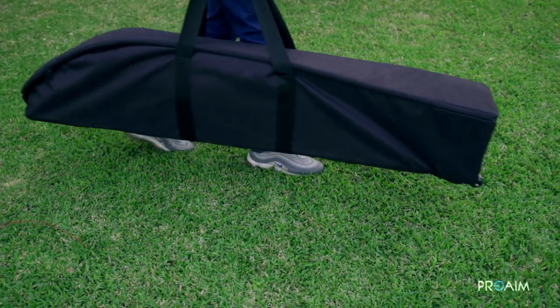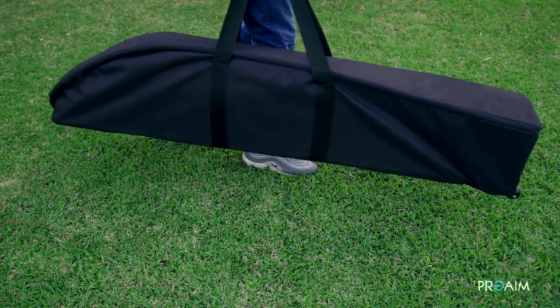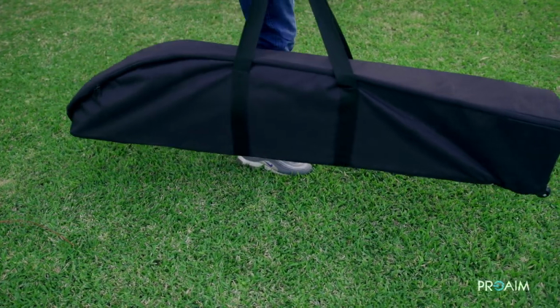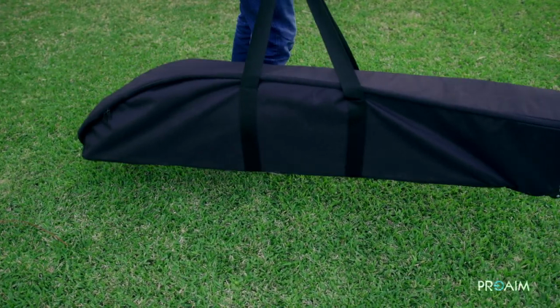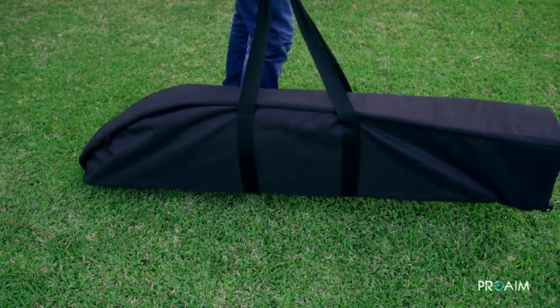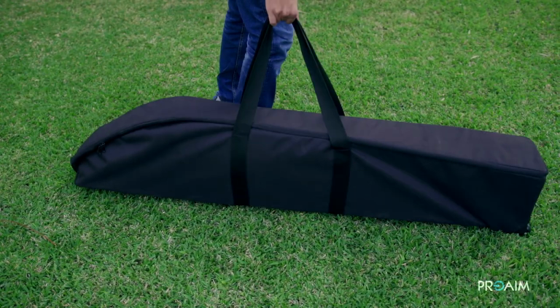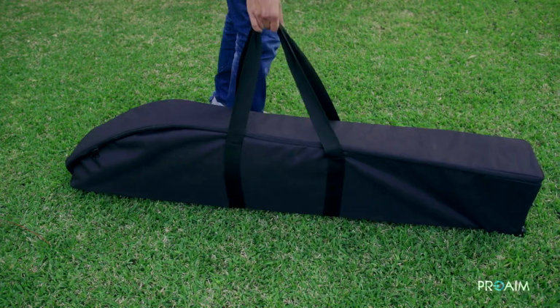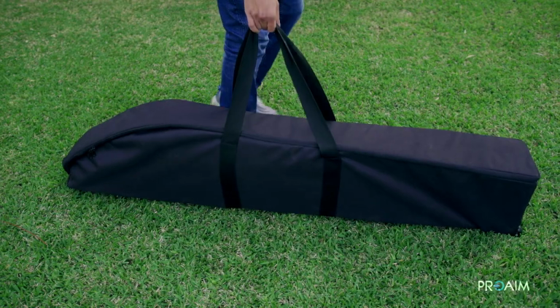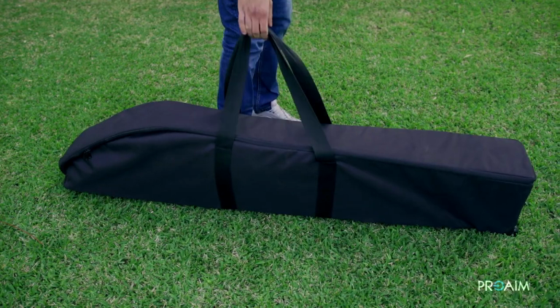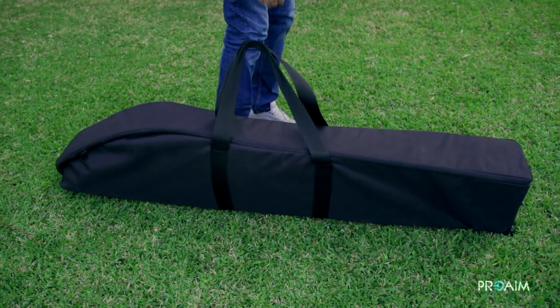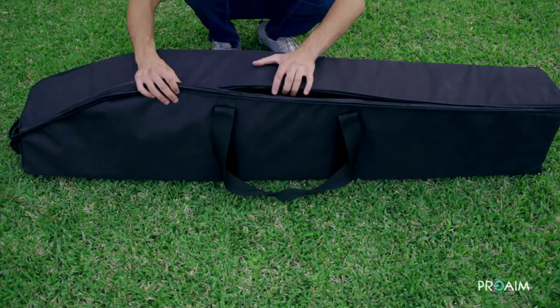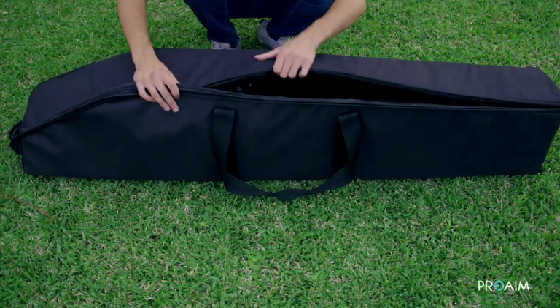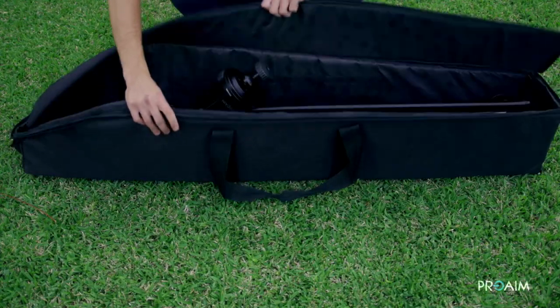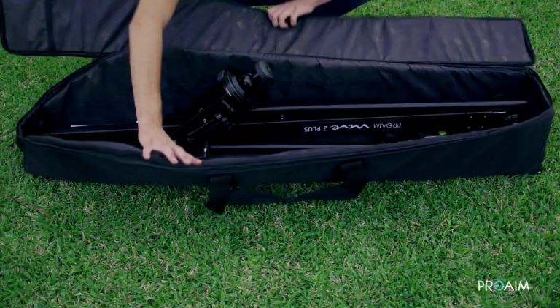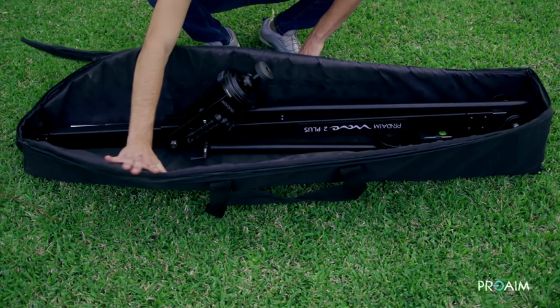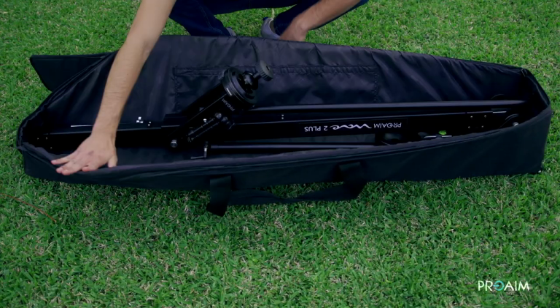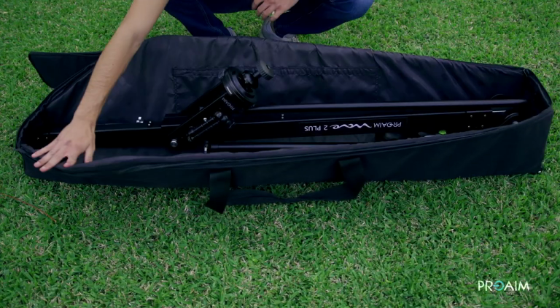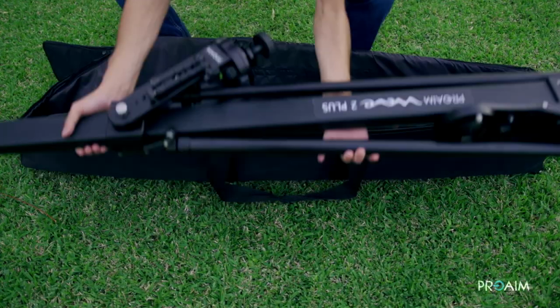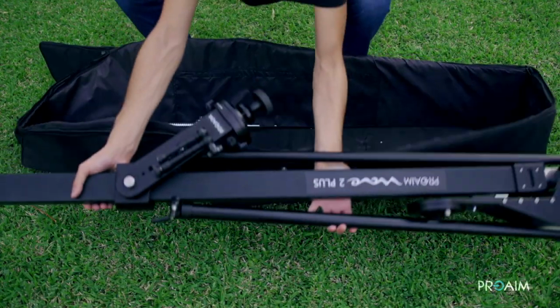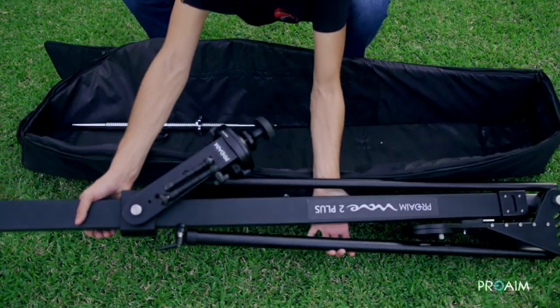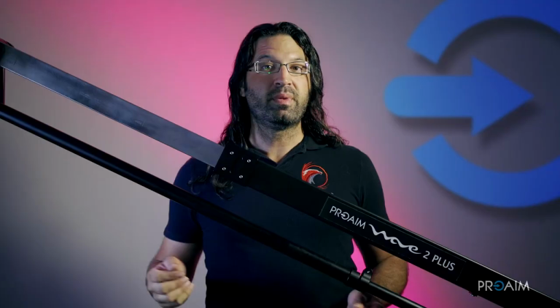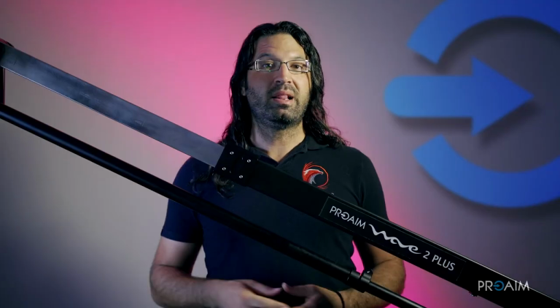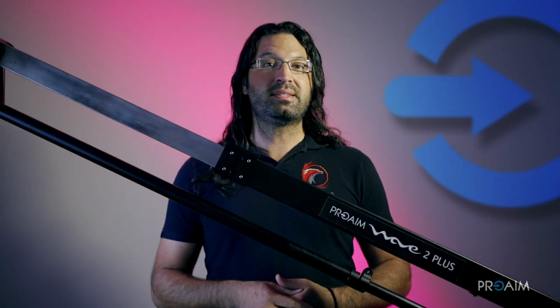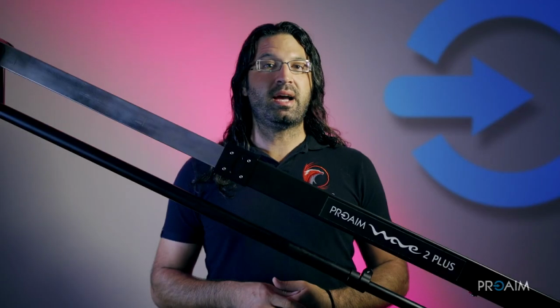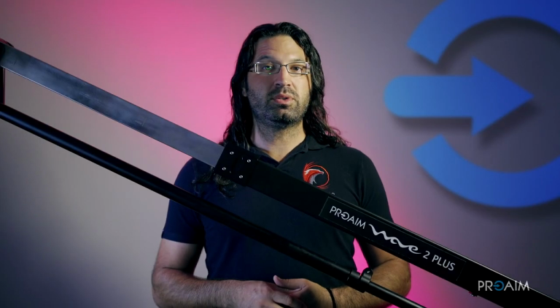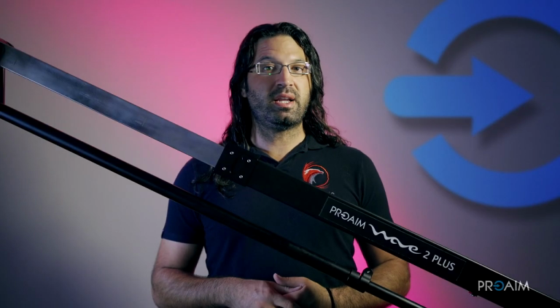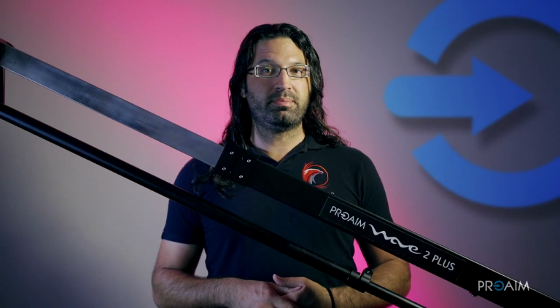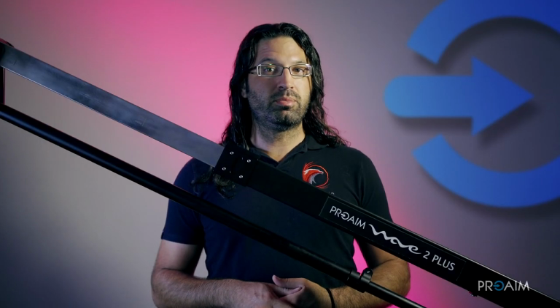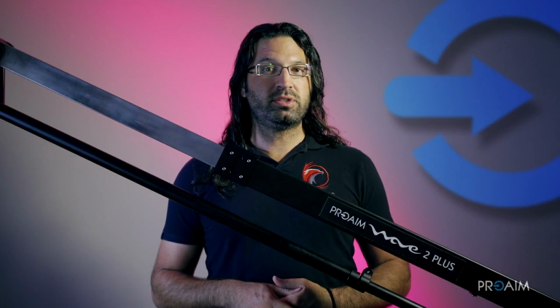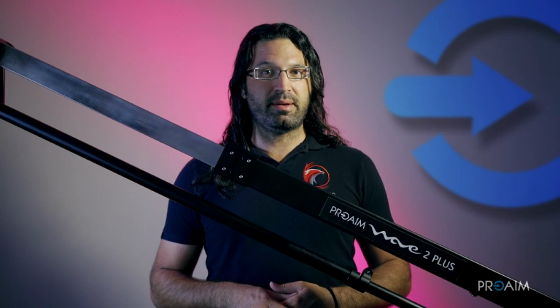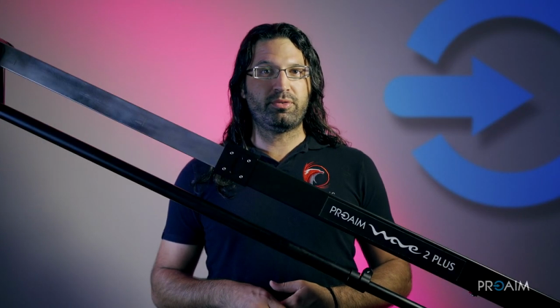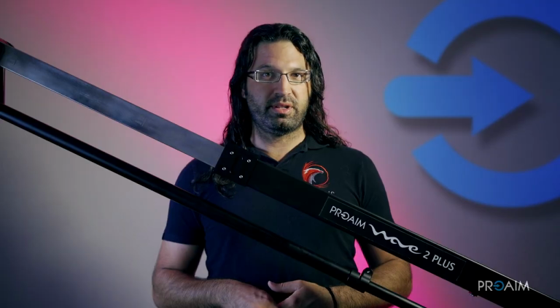ProAIM is really pushing the portability of their products. It's simple, less time to set up, more time to film.